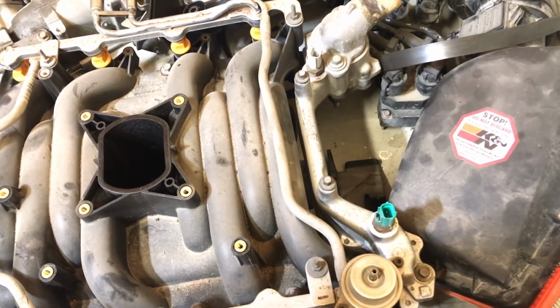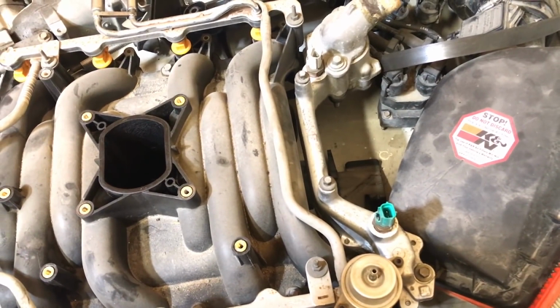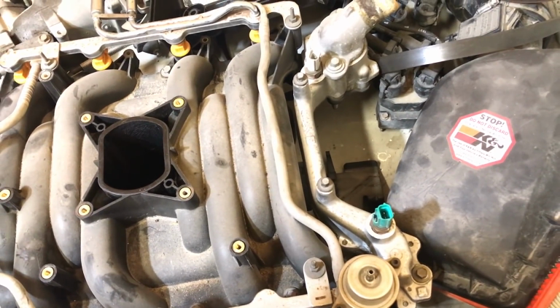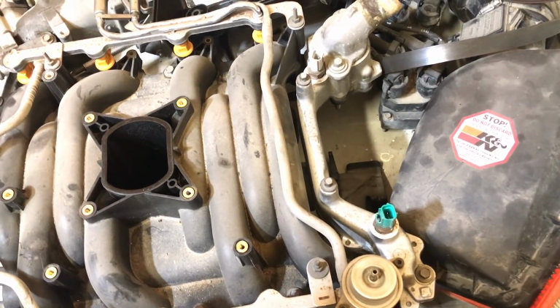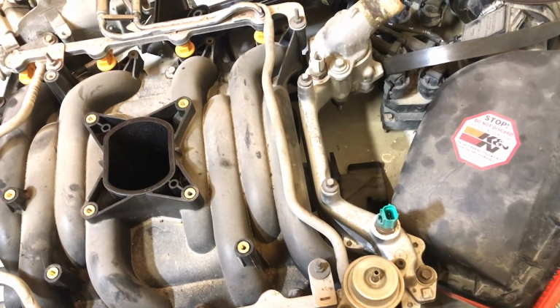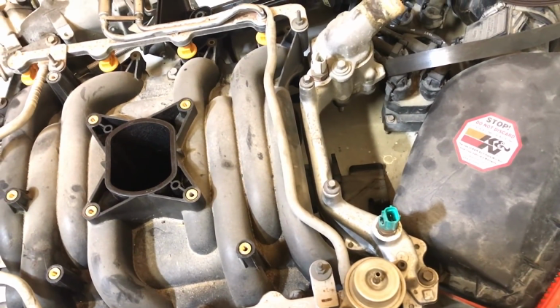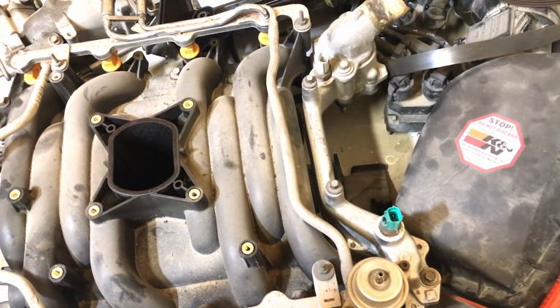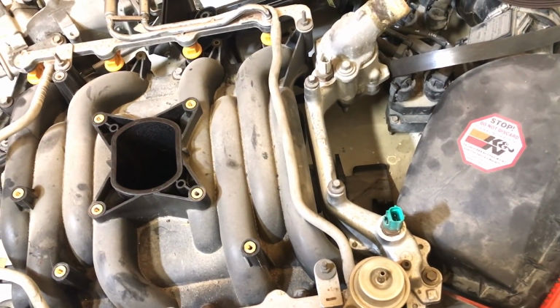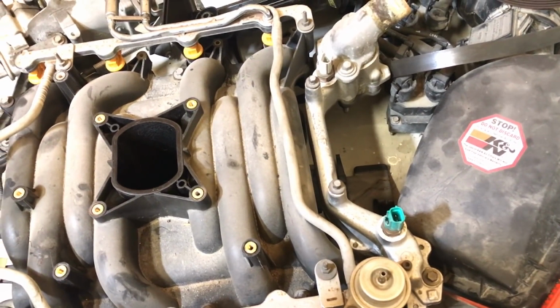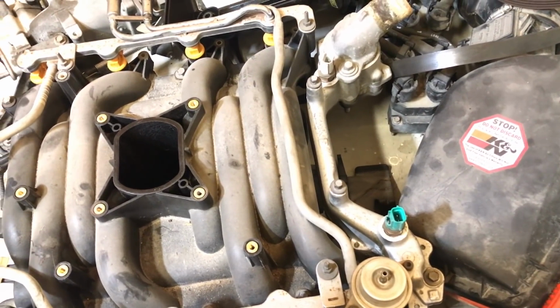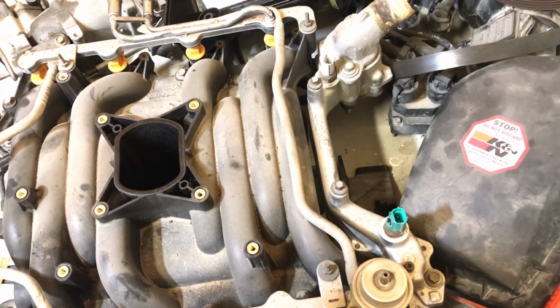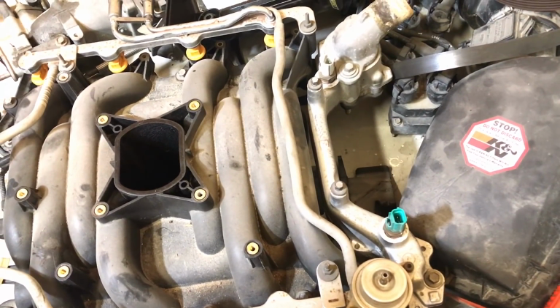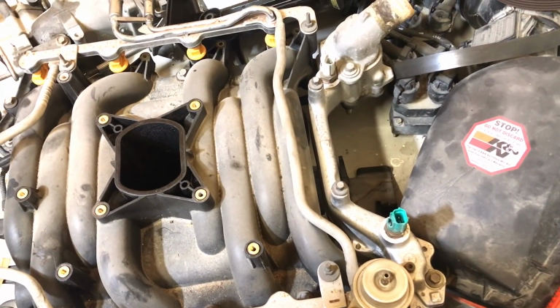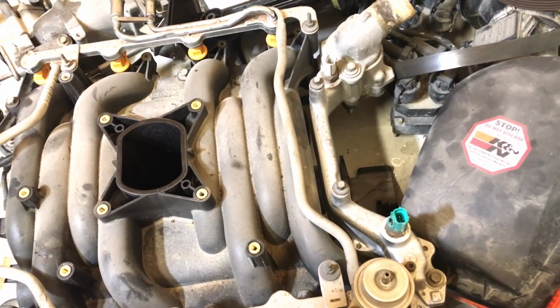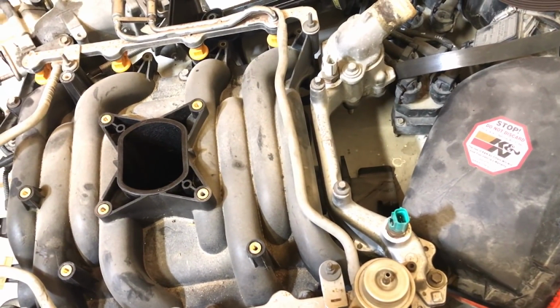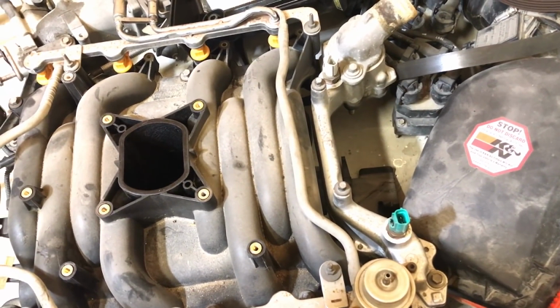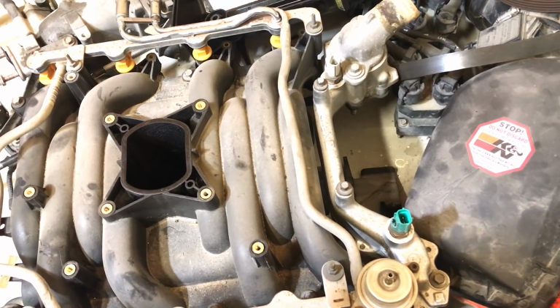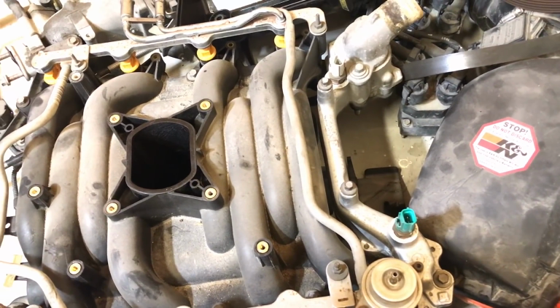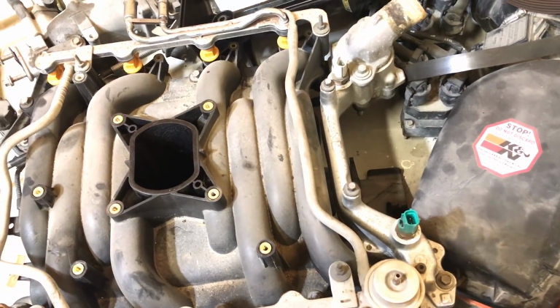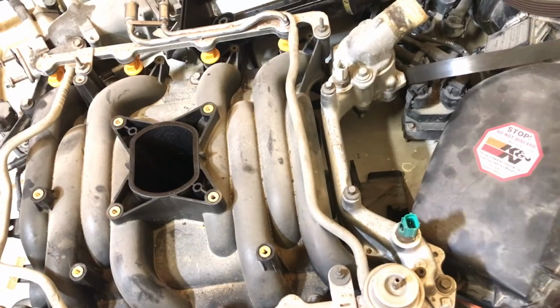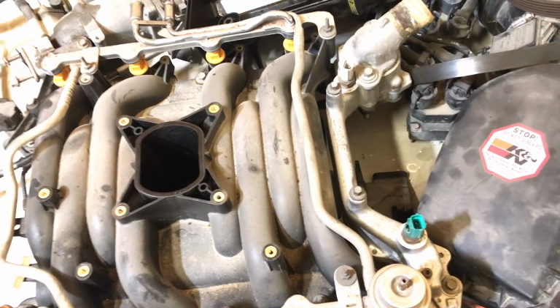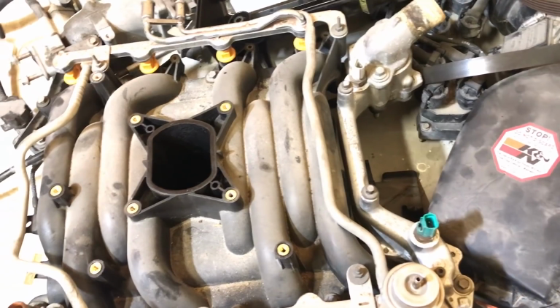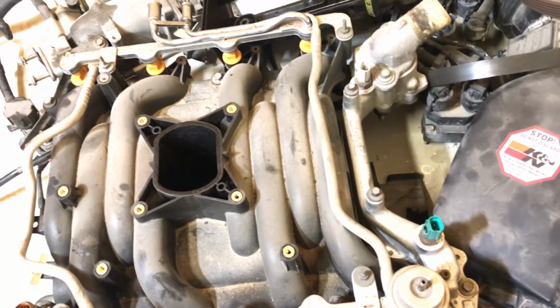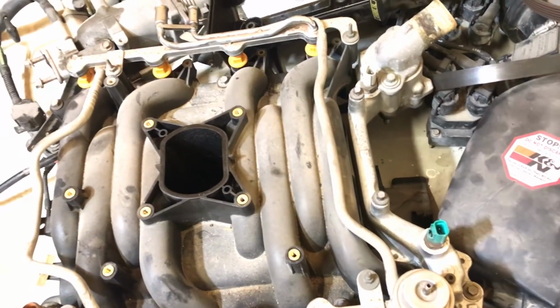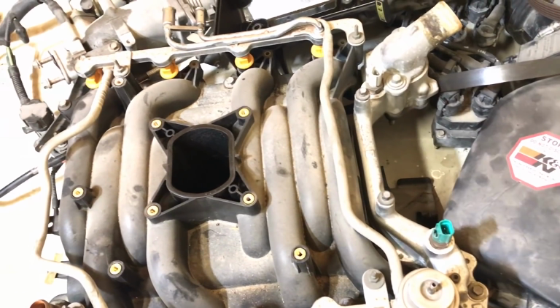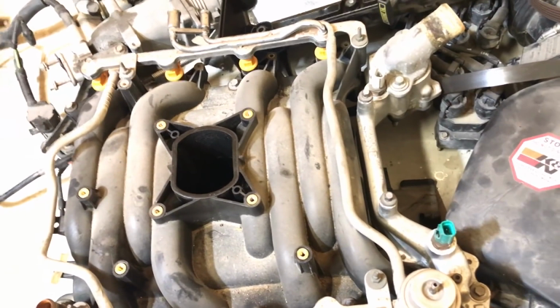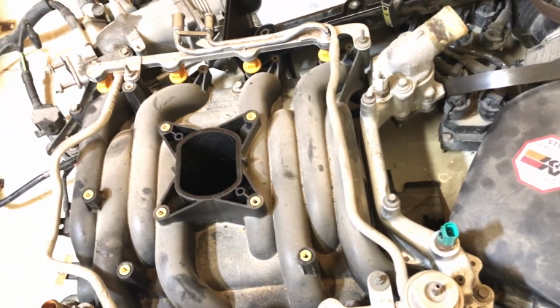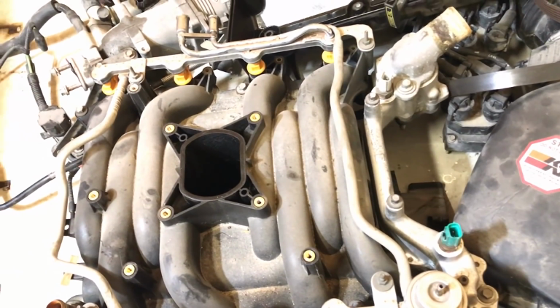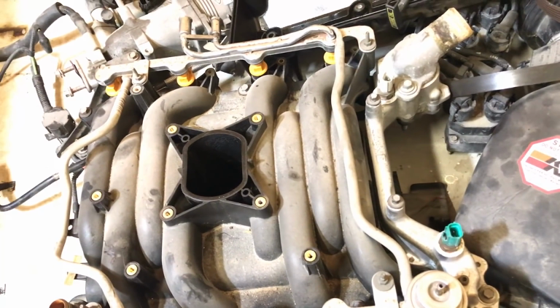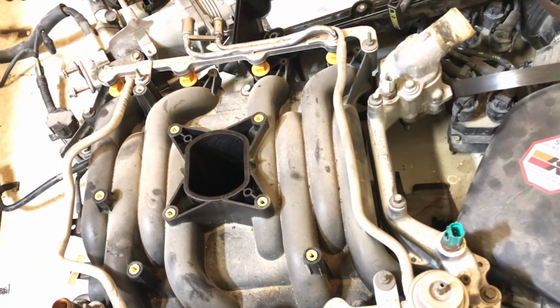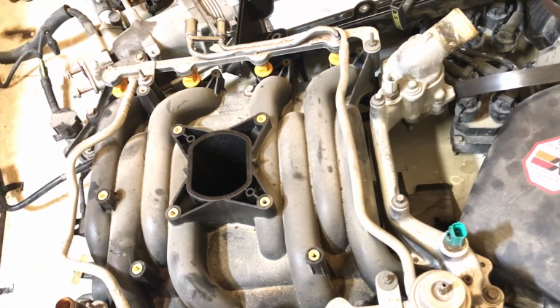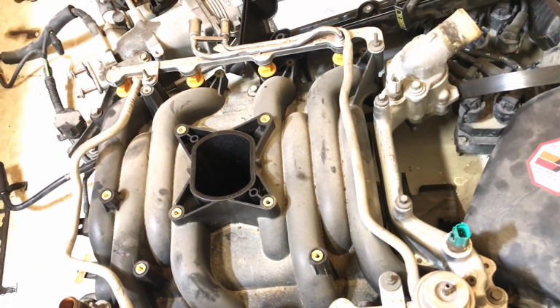It ran great and we had absolutely no problems with this car — a 20-year-old car with 150,000 miles. It was a great car.